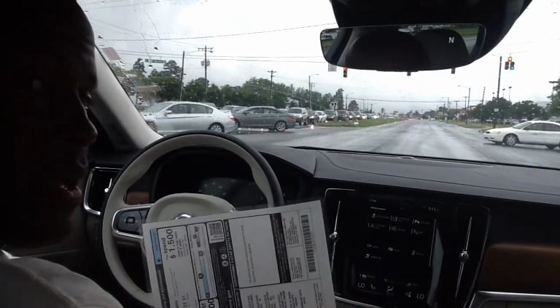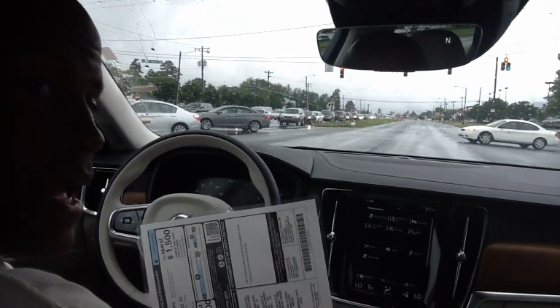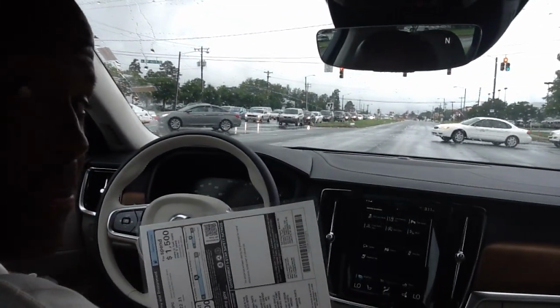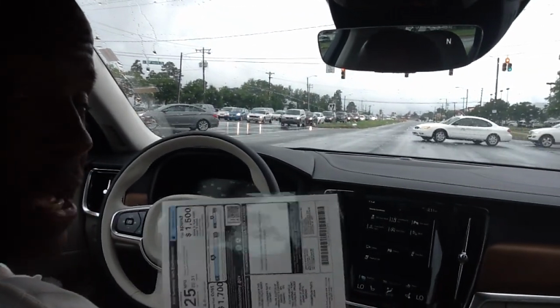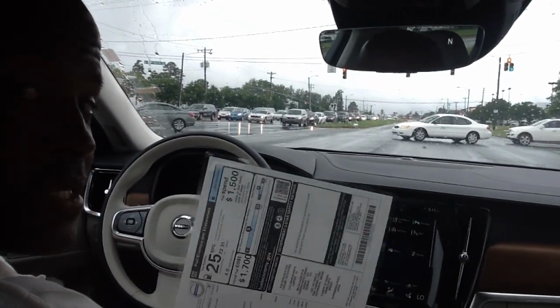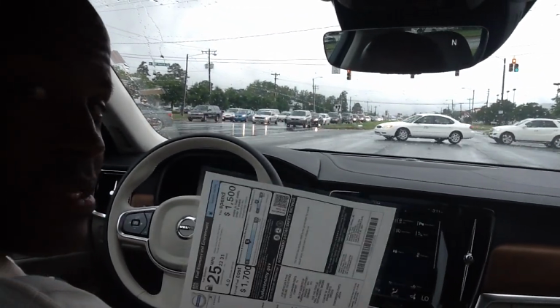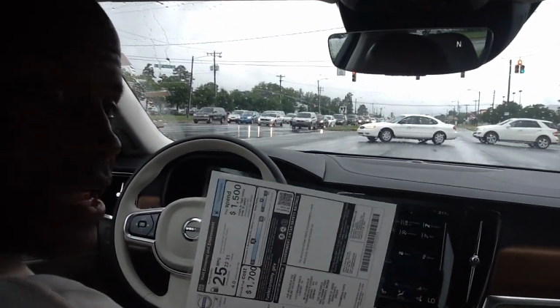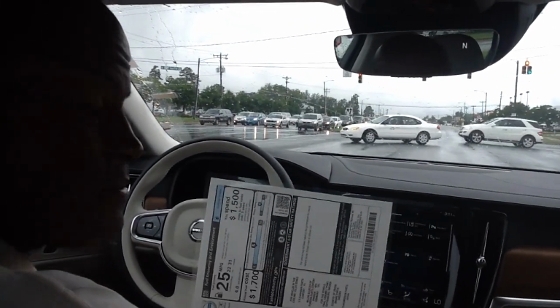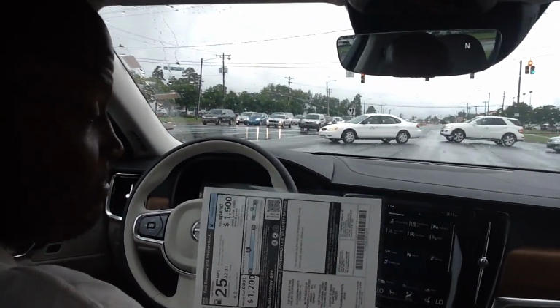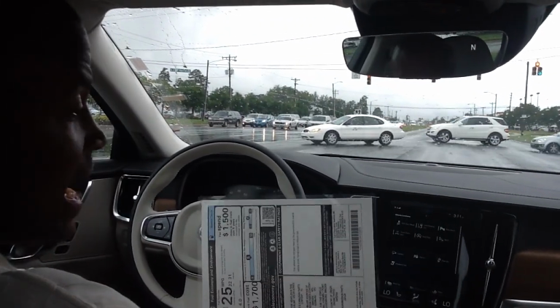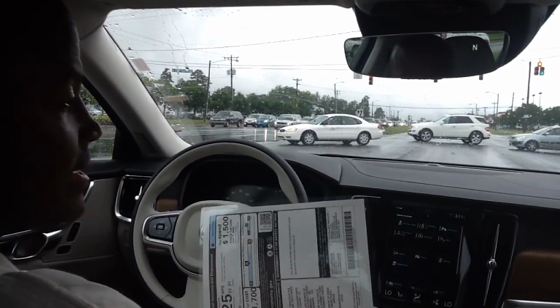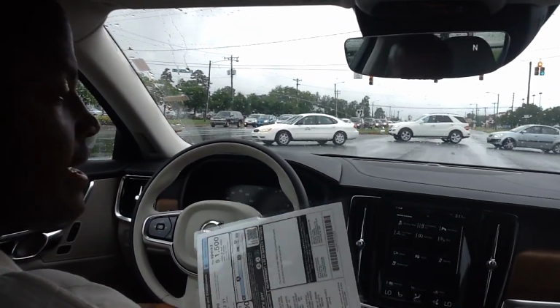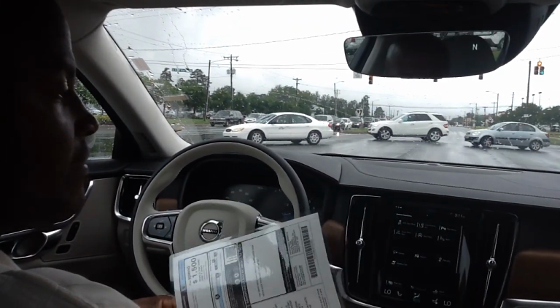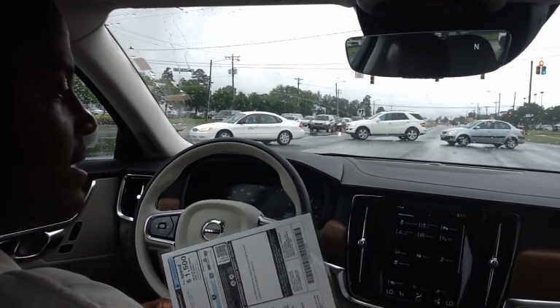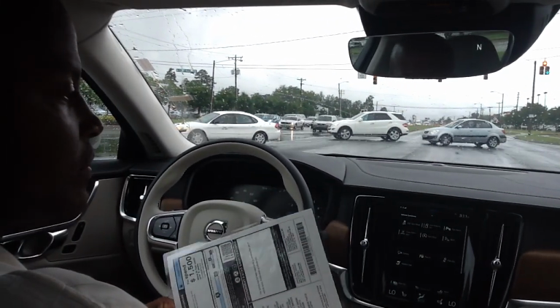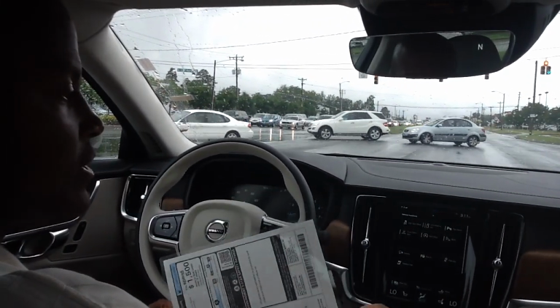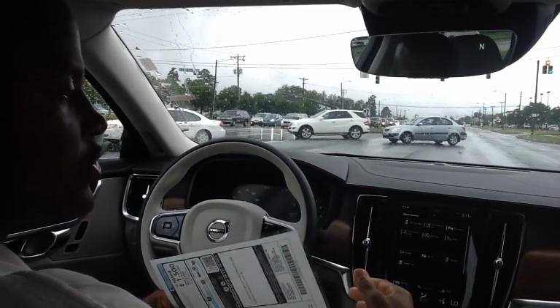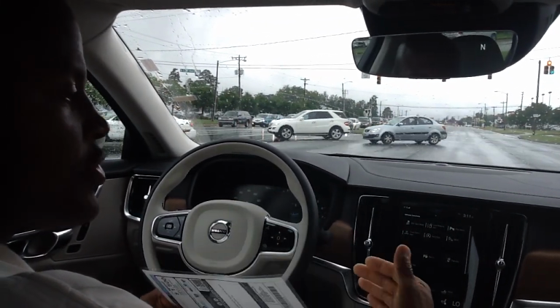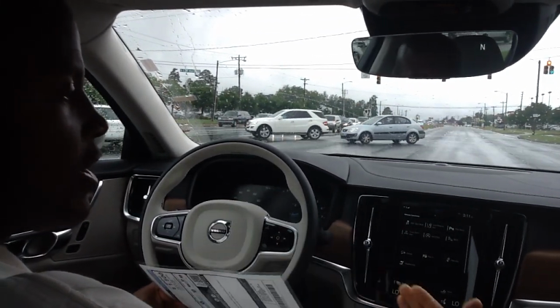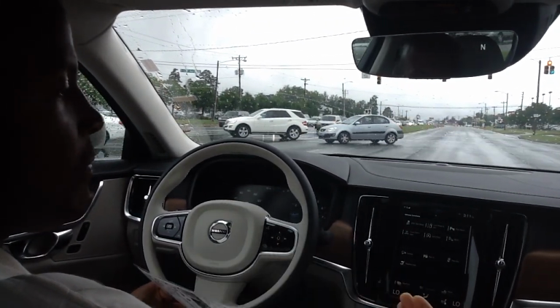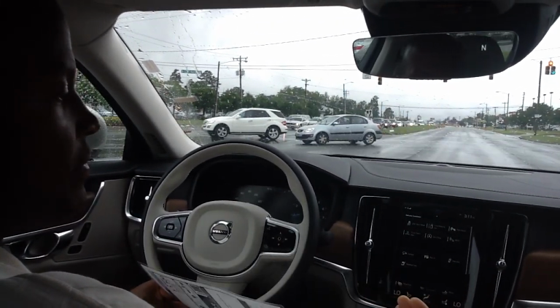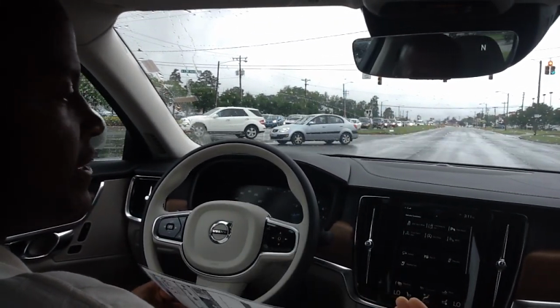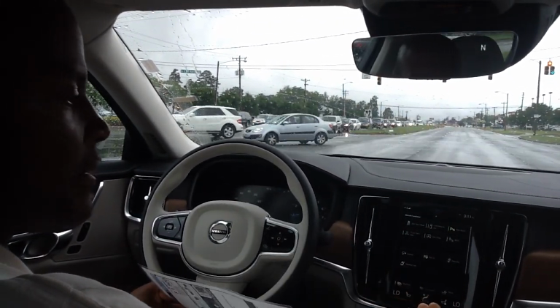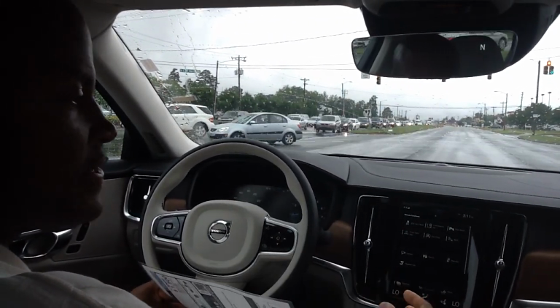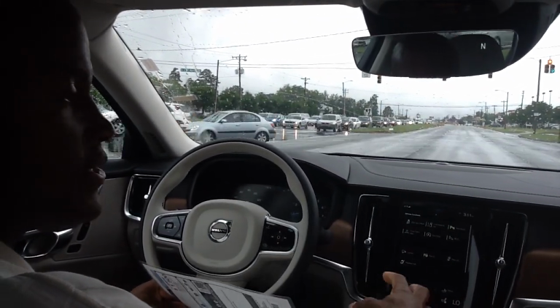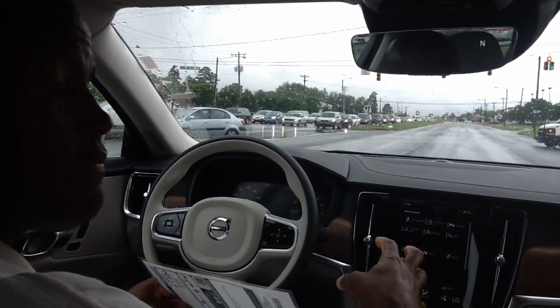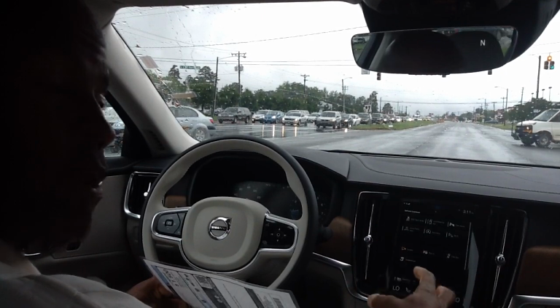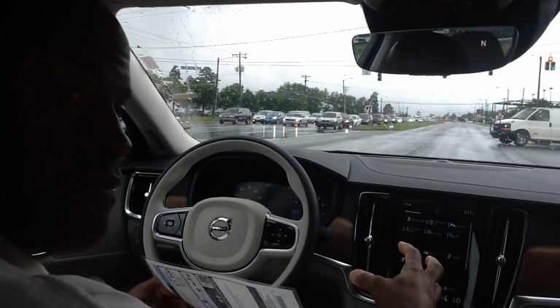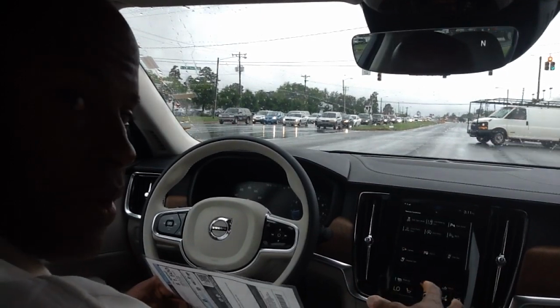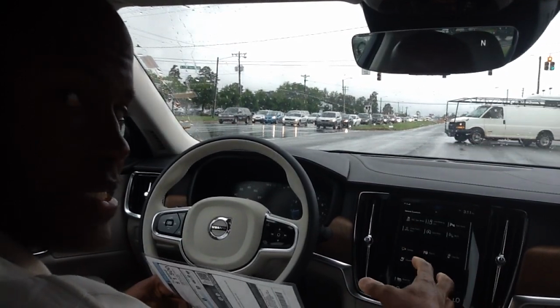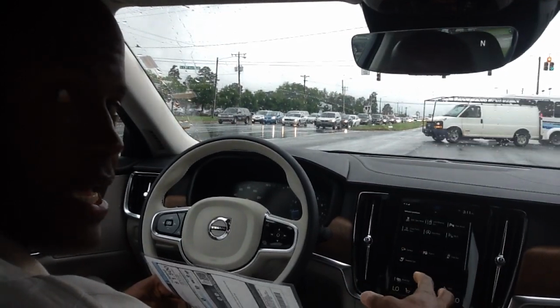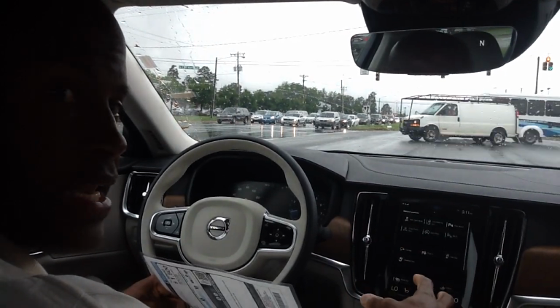Hi, I'm Alton, and I'm back today because I wanted to show you a couple things. This is the Volvo S90.